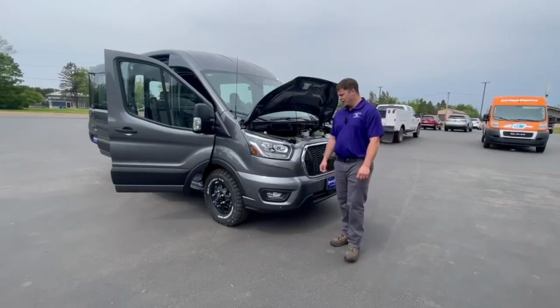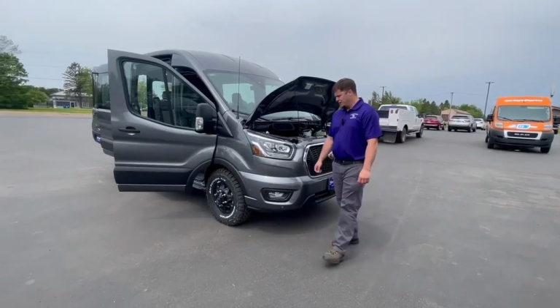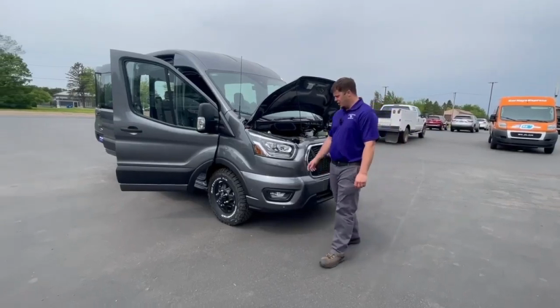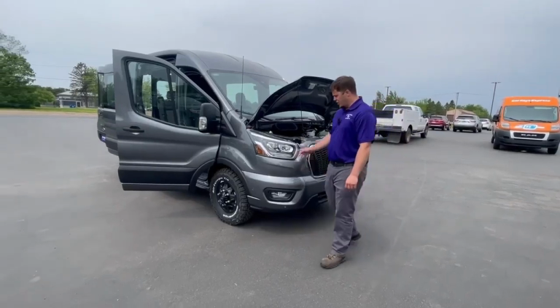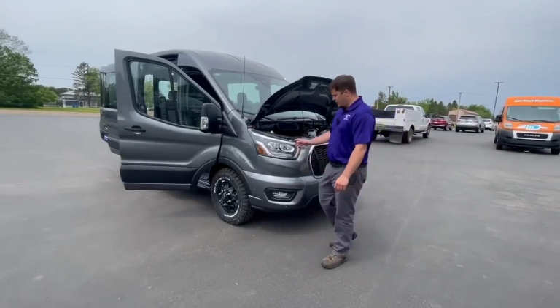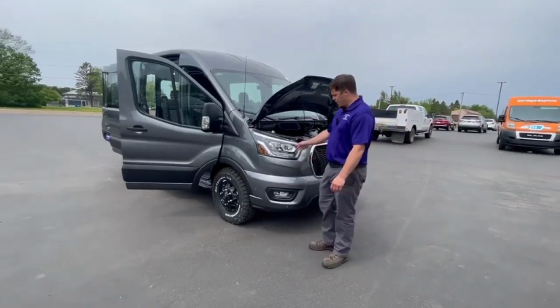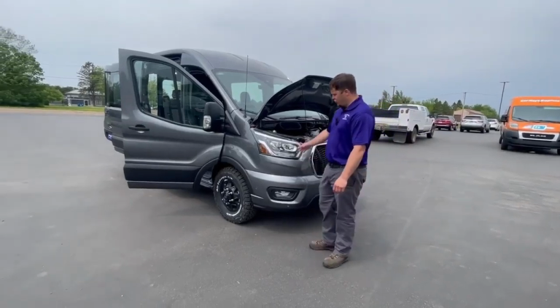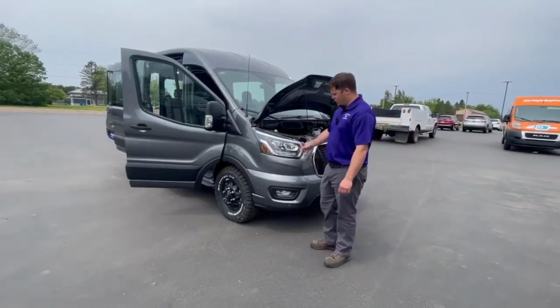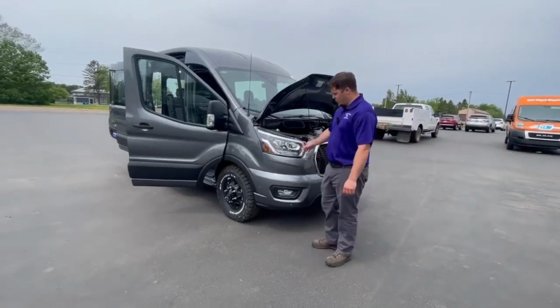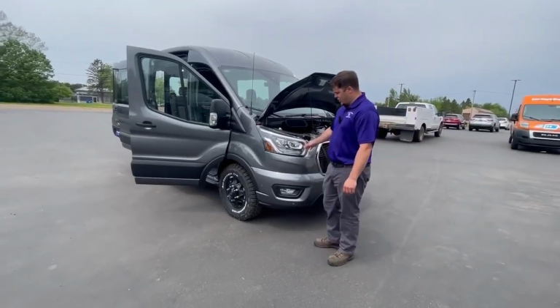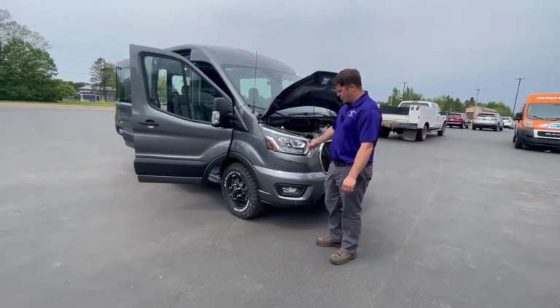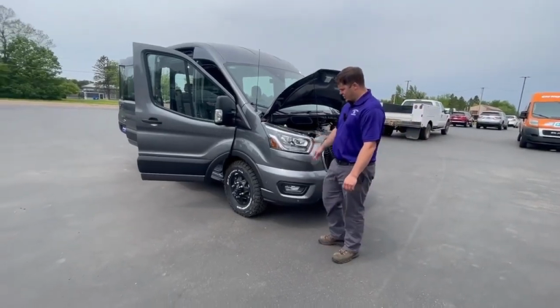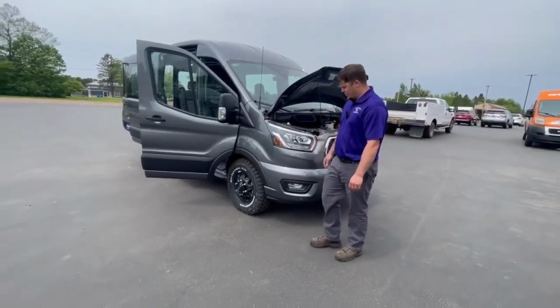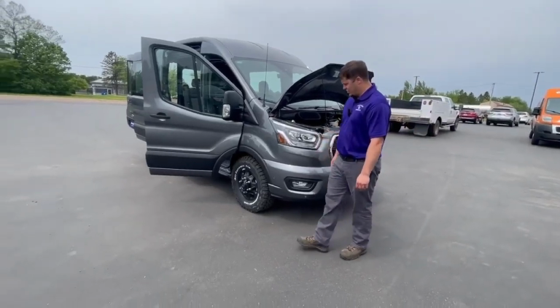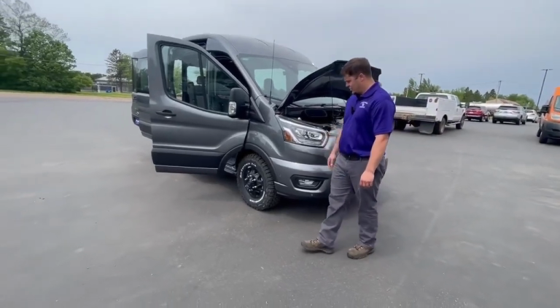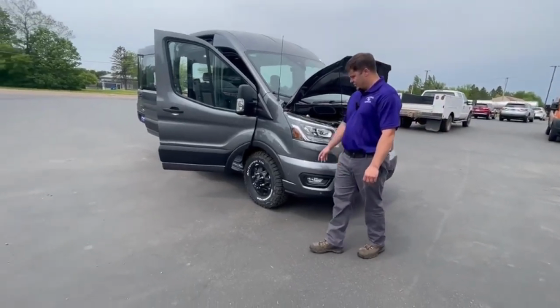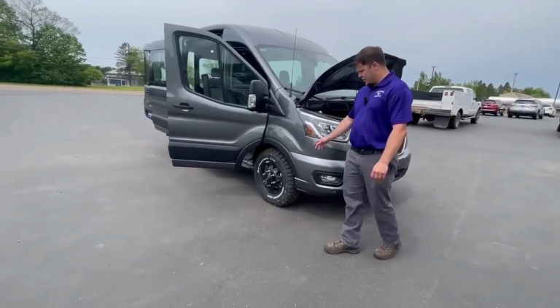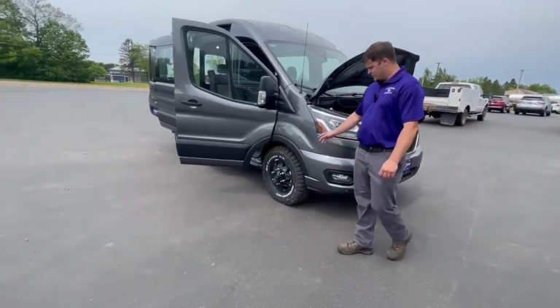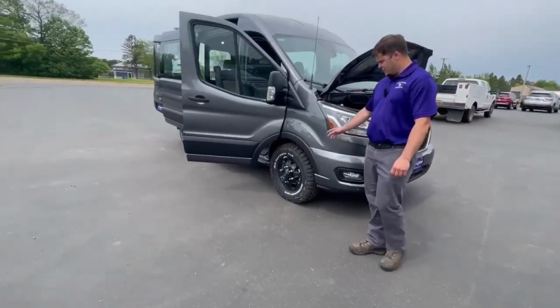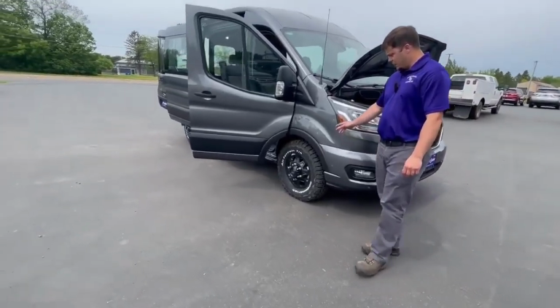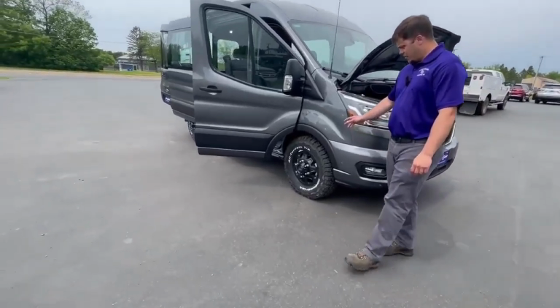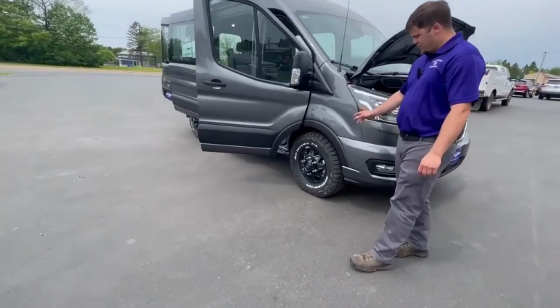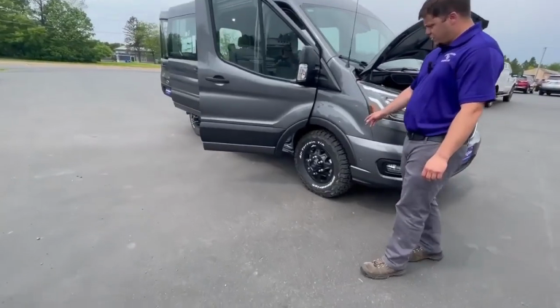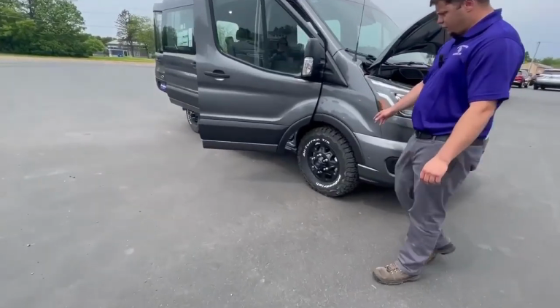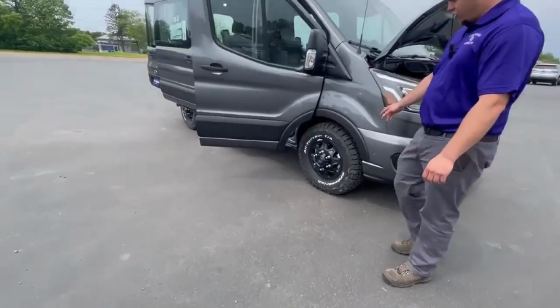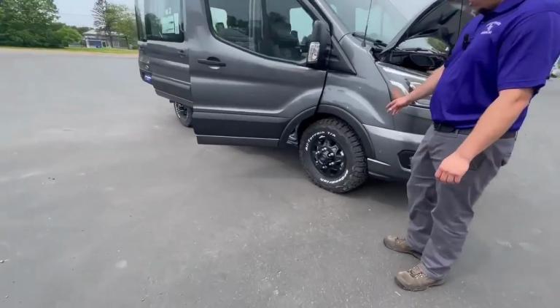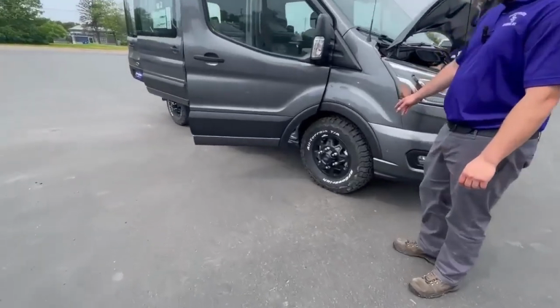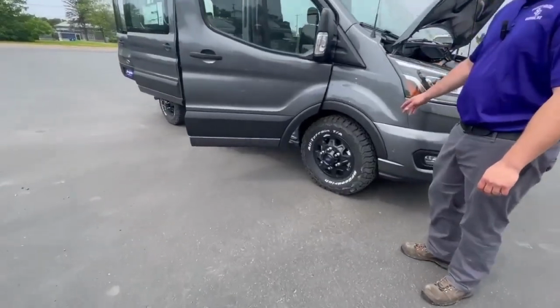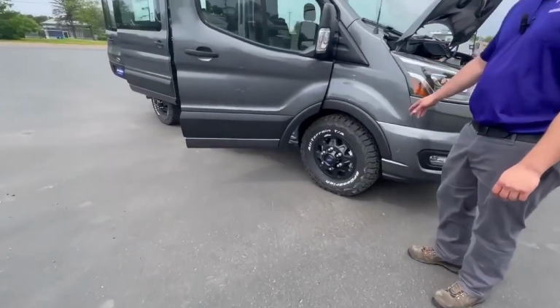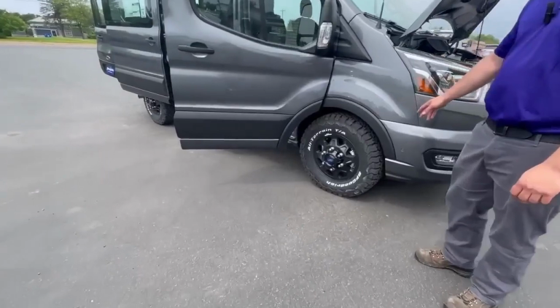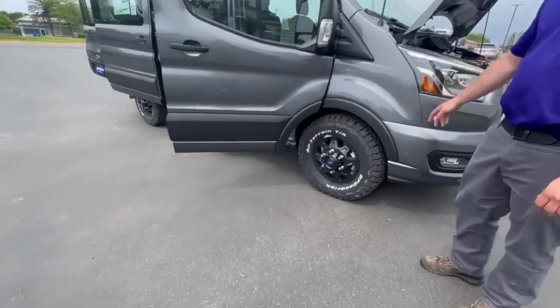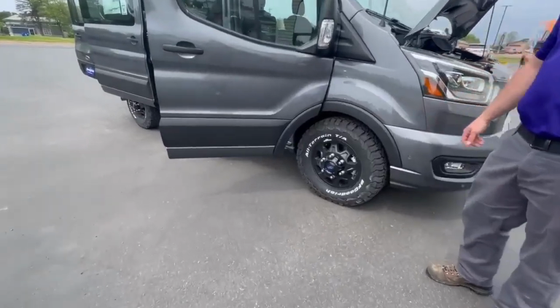It does have HID headlights, and it's got BFG all-terrain TAs.